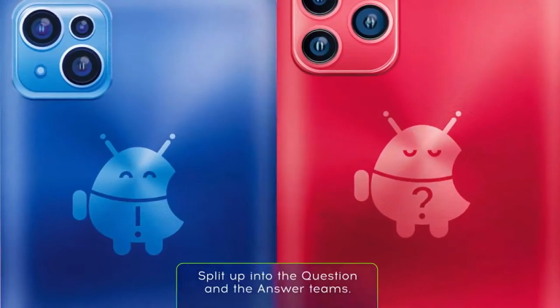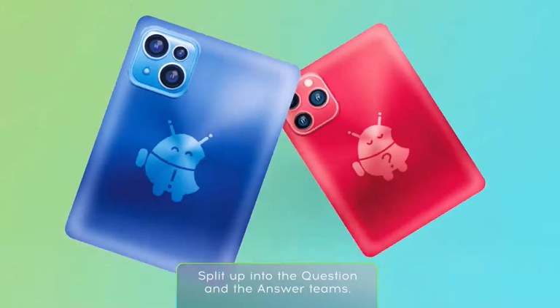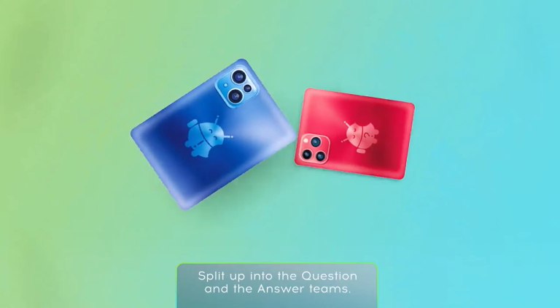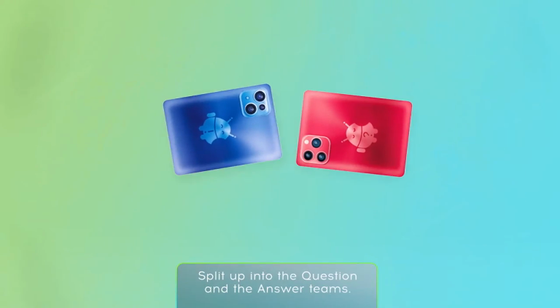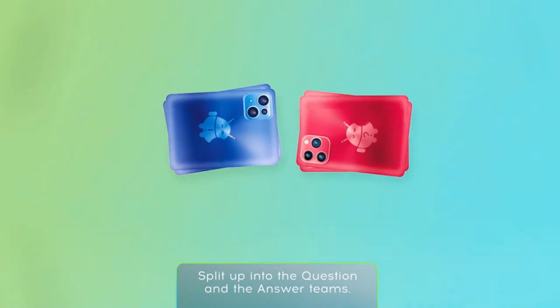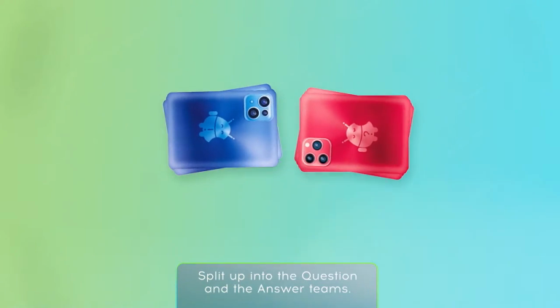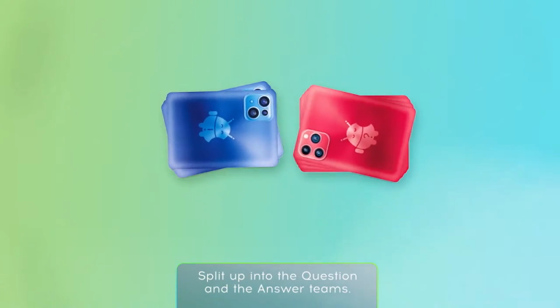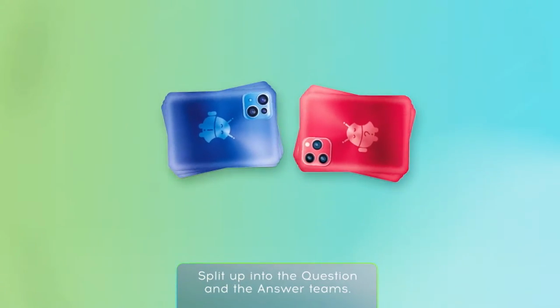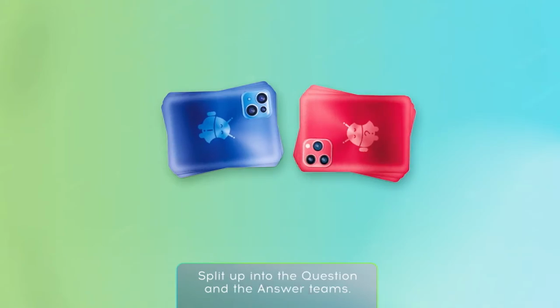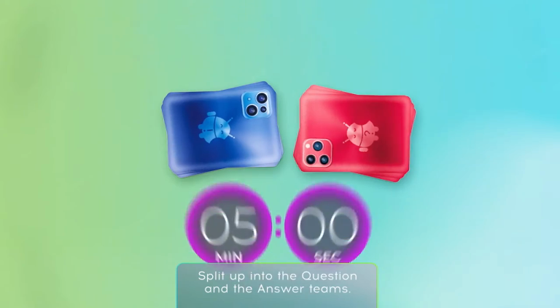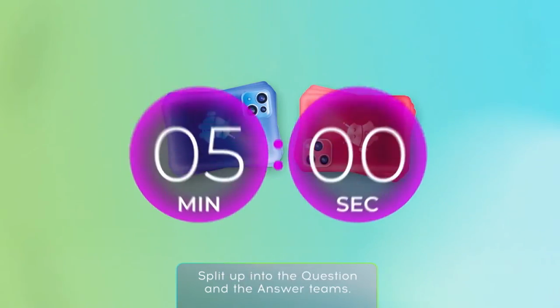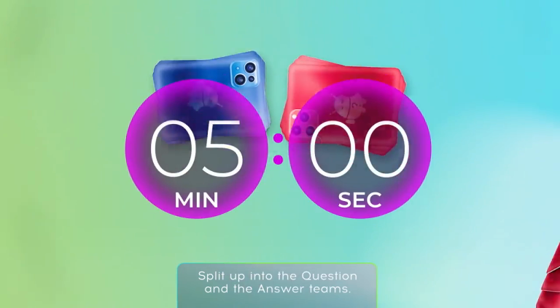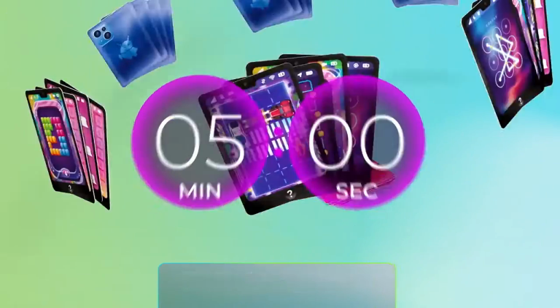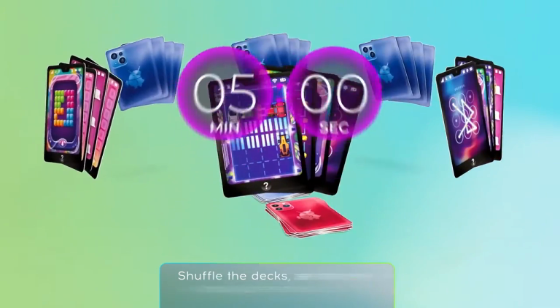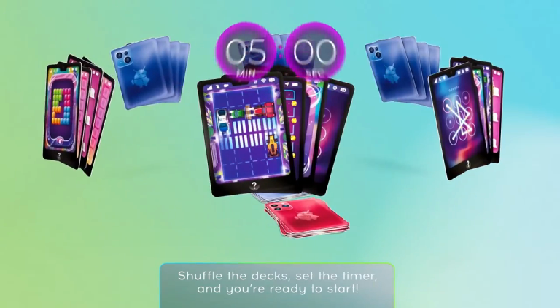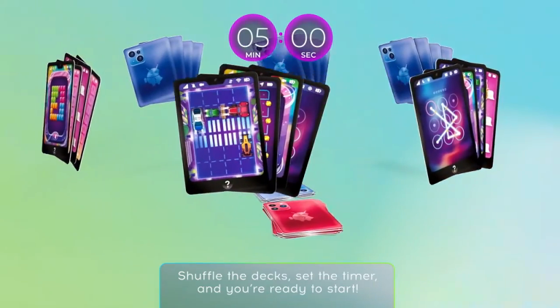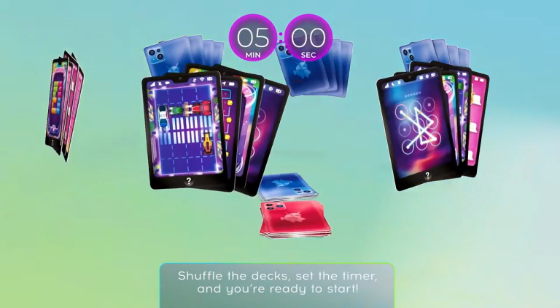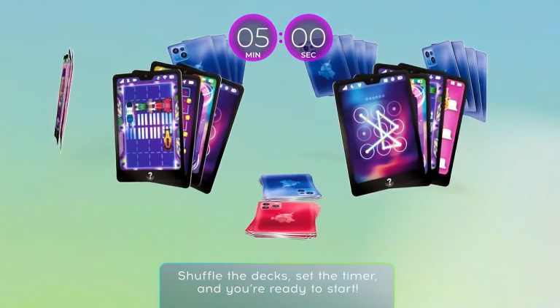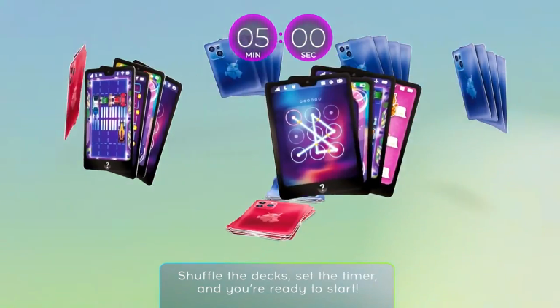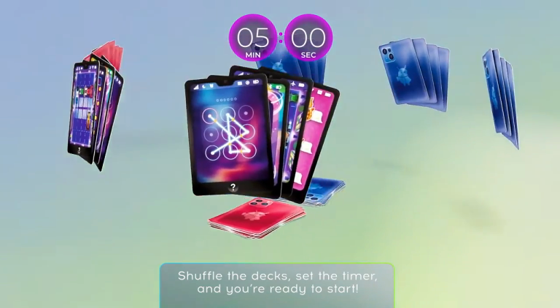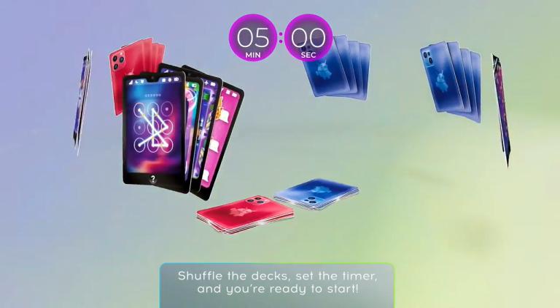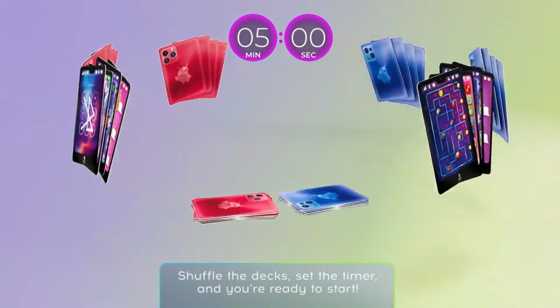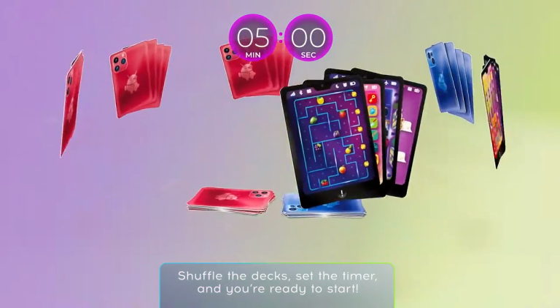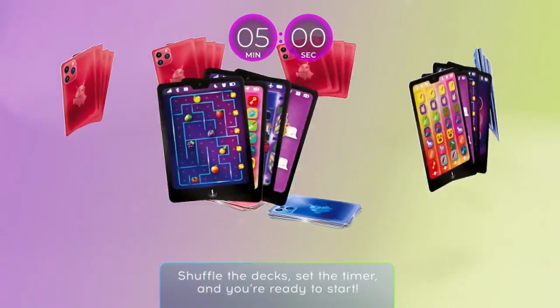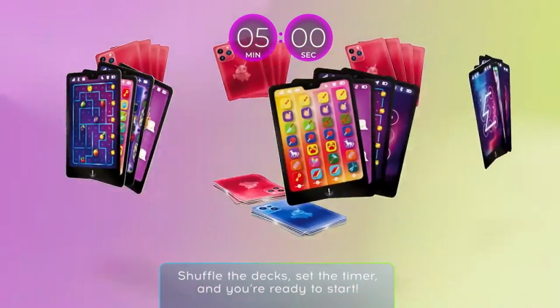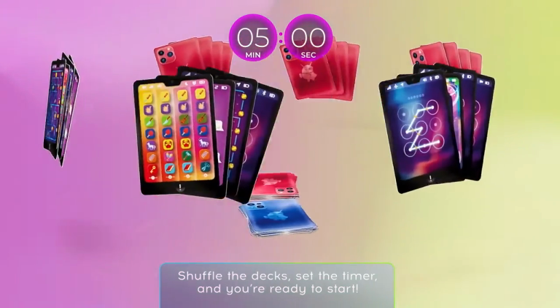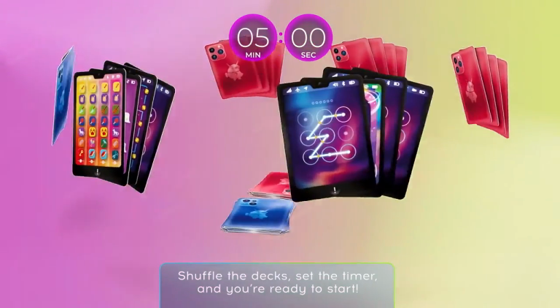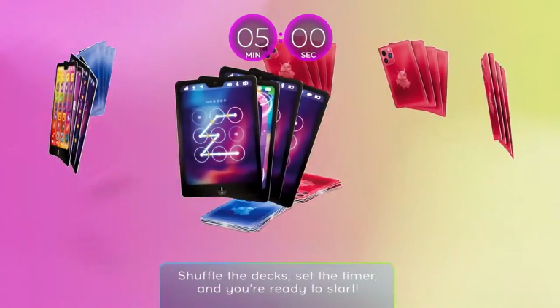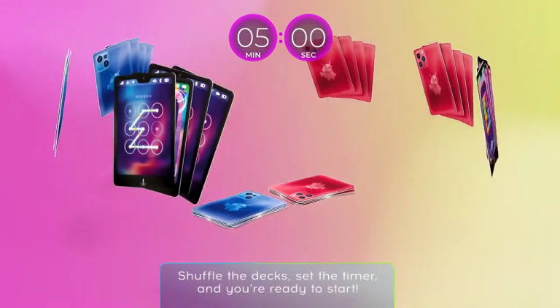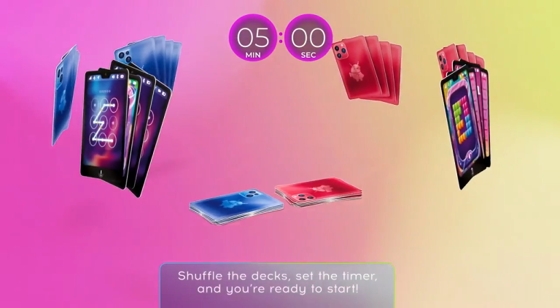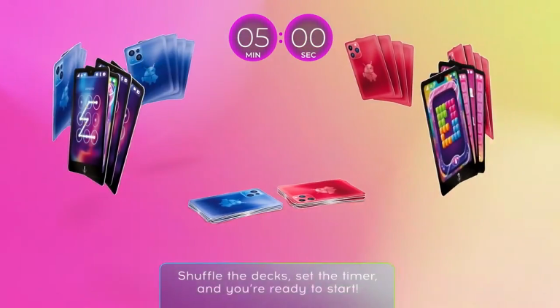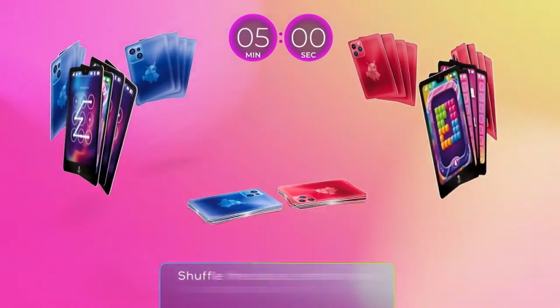Split up into the question and the answer teams. Shuffle the decks, set the timer, and you're ready to start.